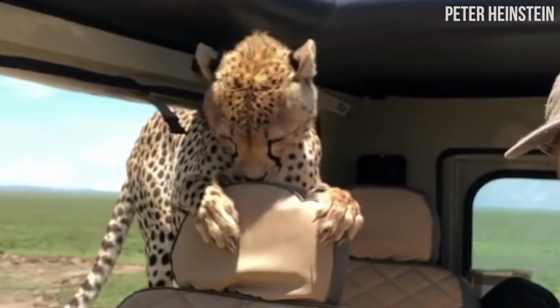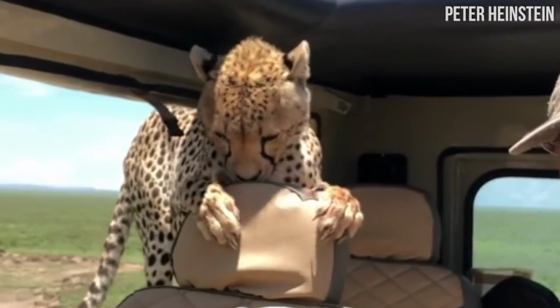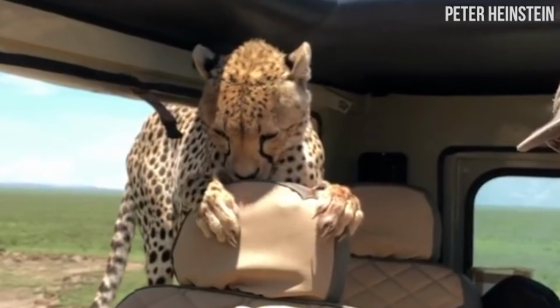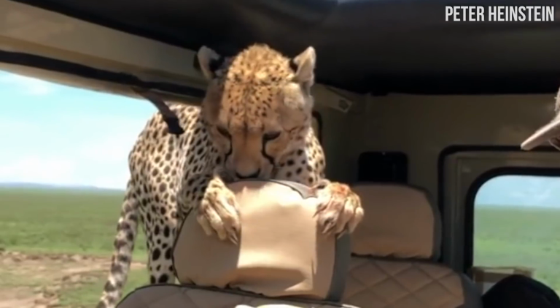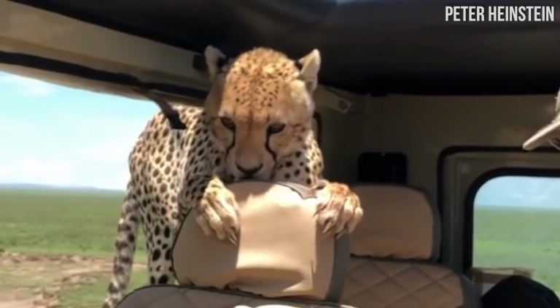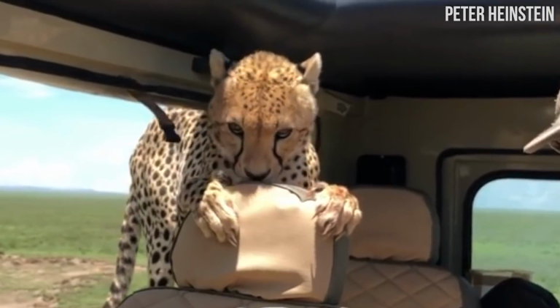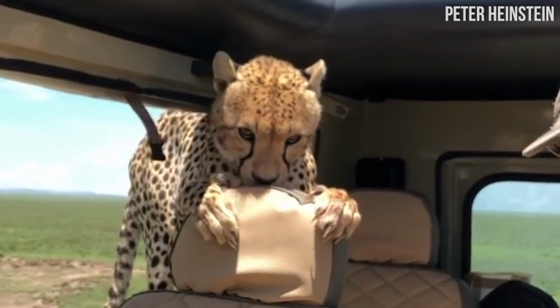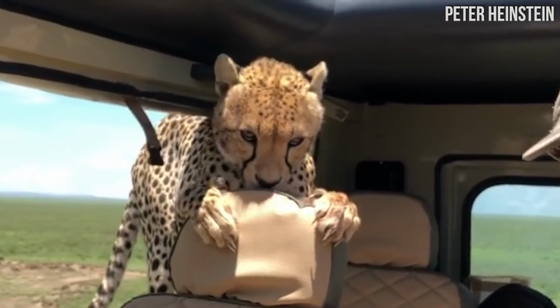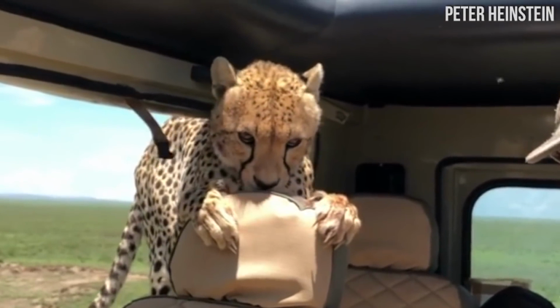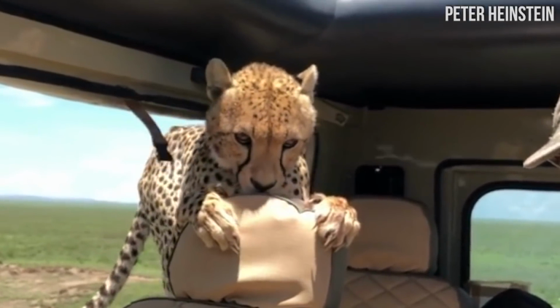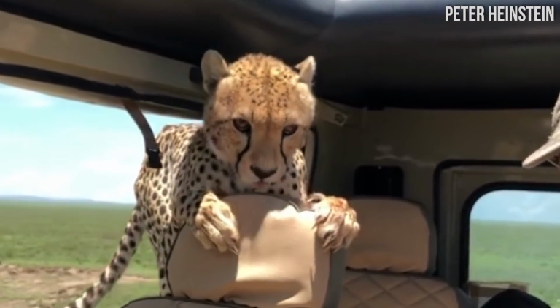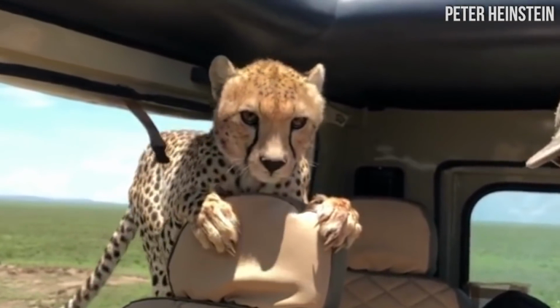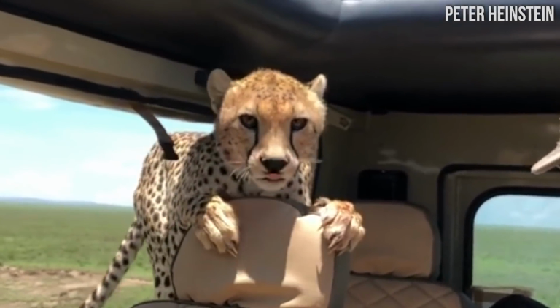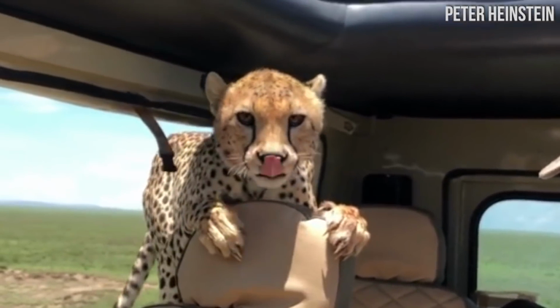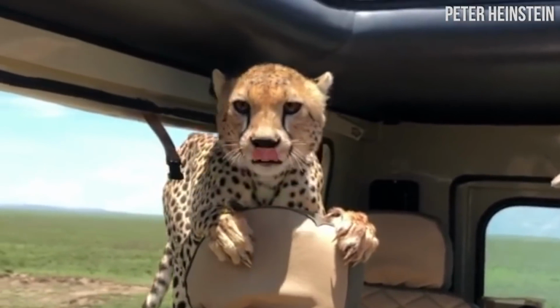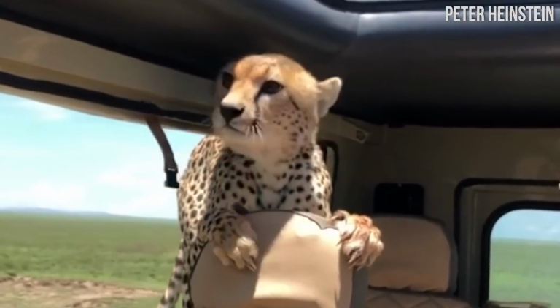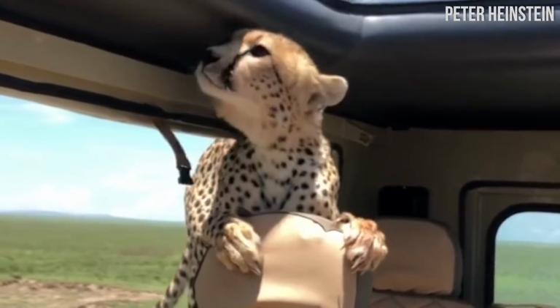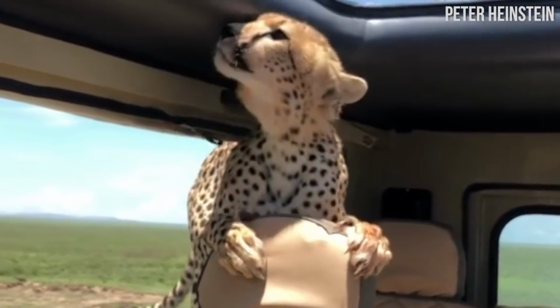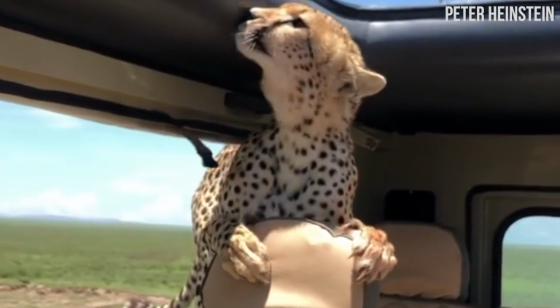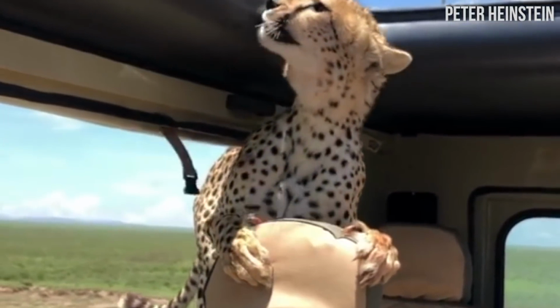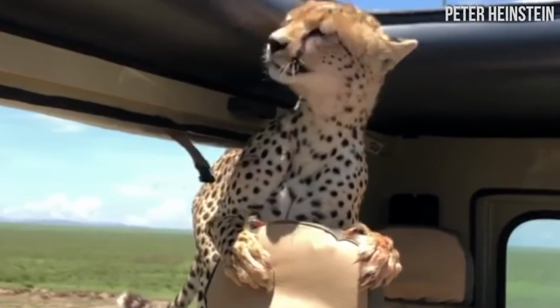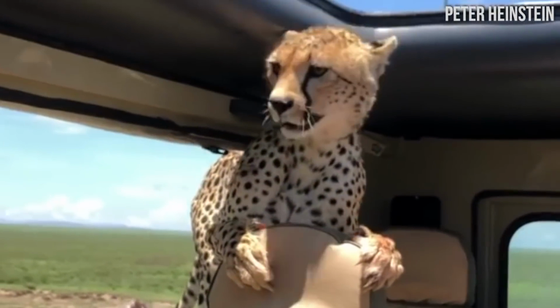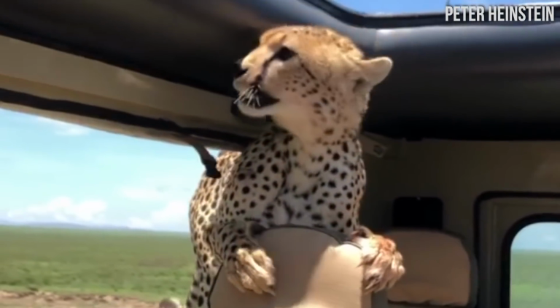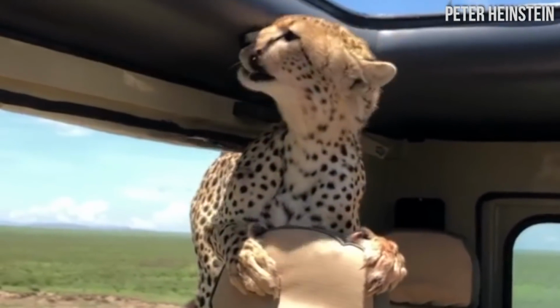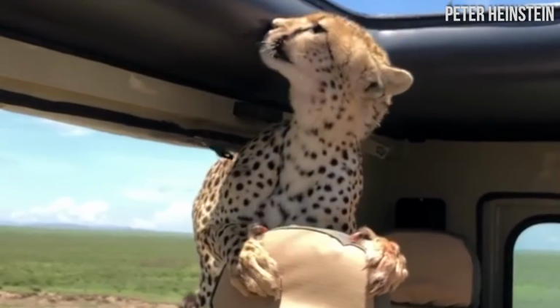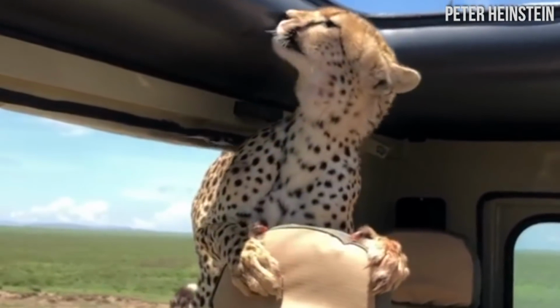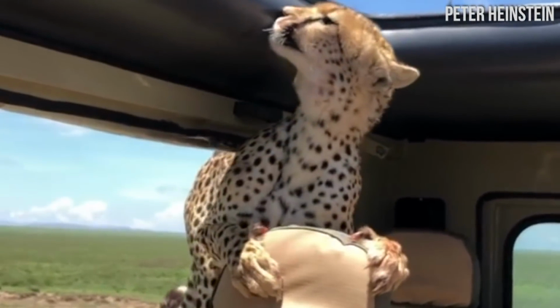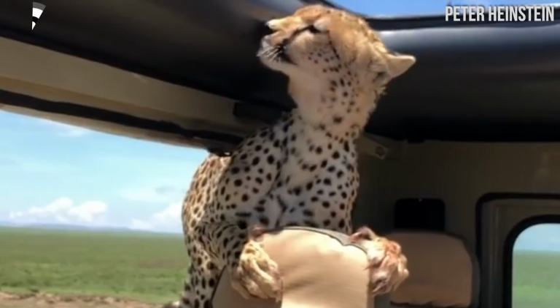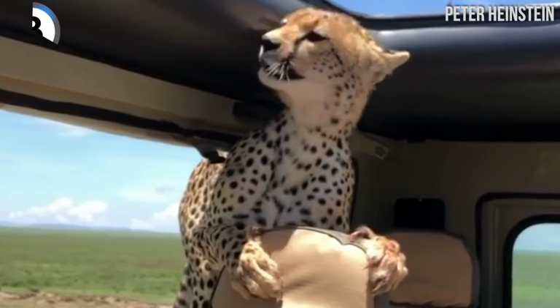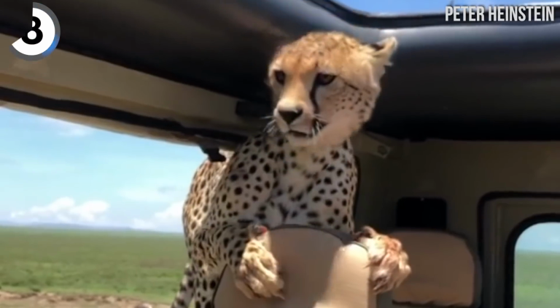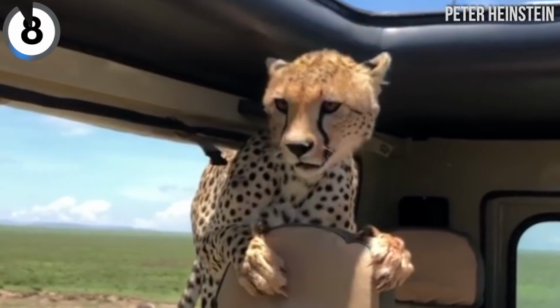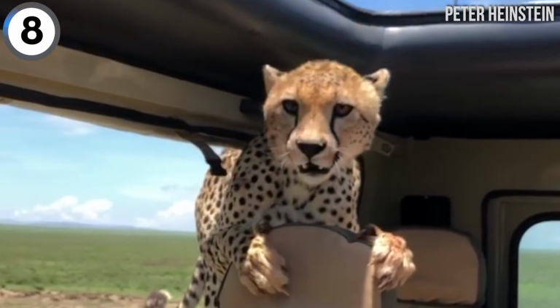Someone I don't want to be with: this cheetah that climbed inside of a jeep during an African safari.